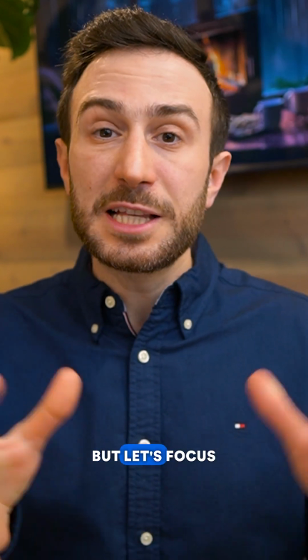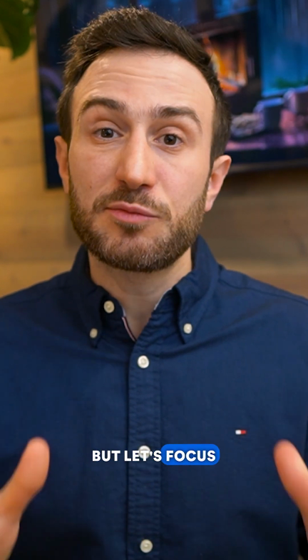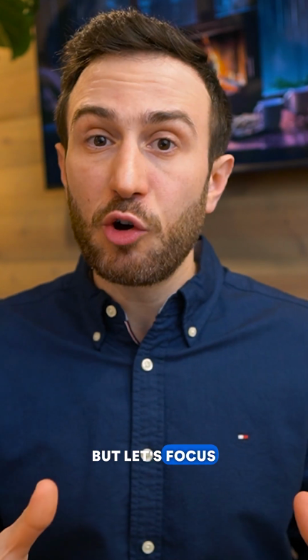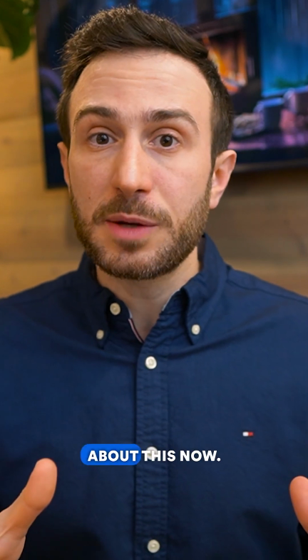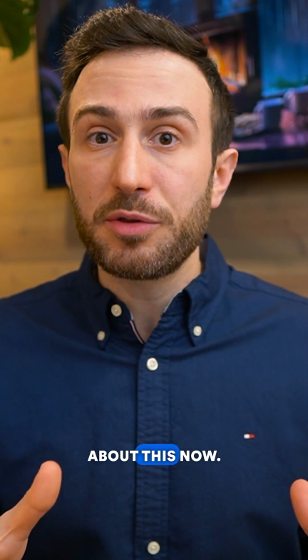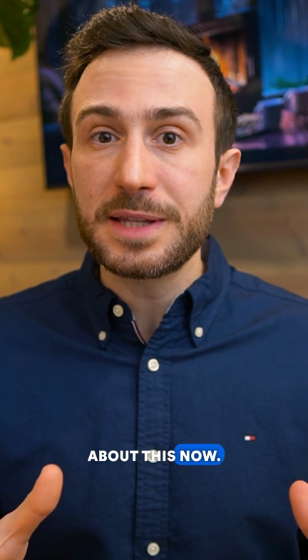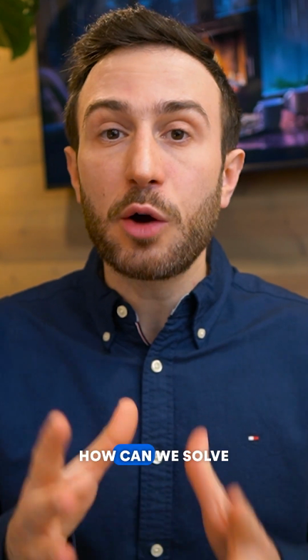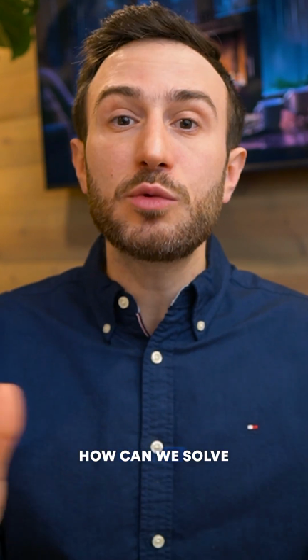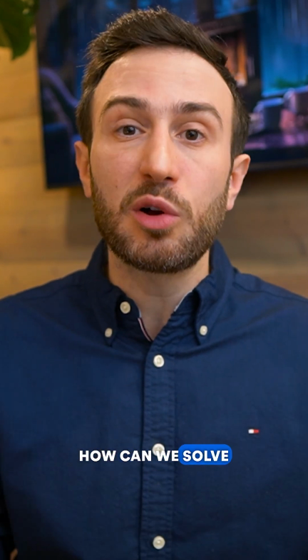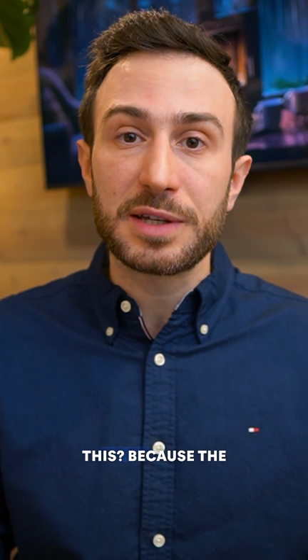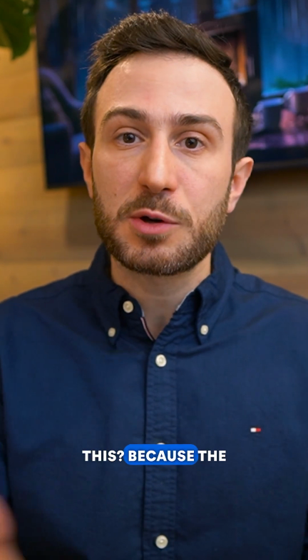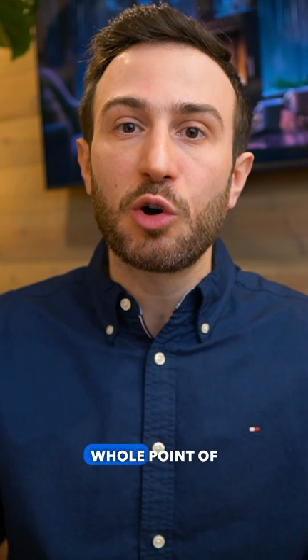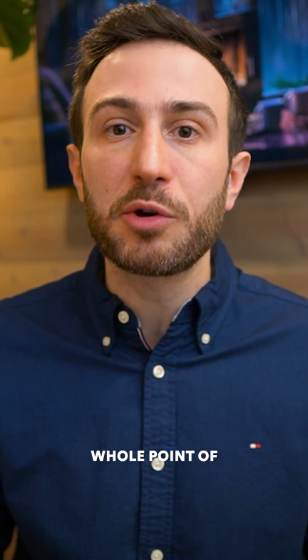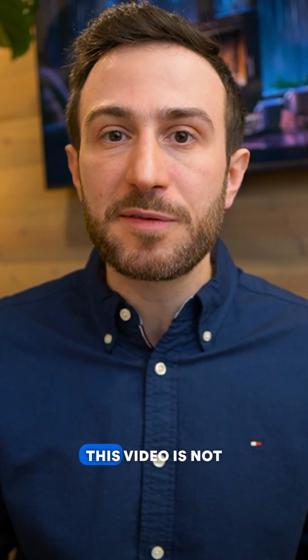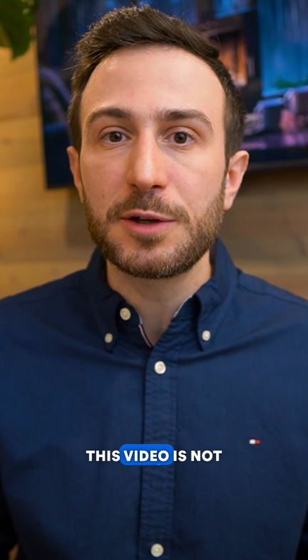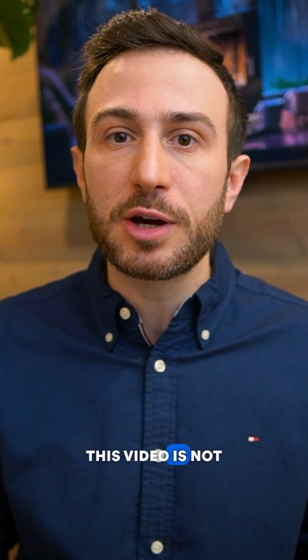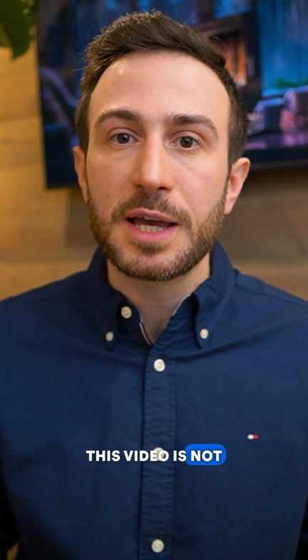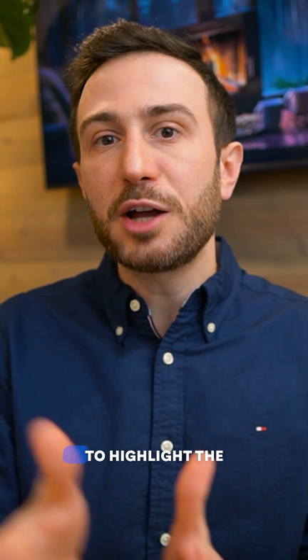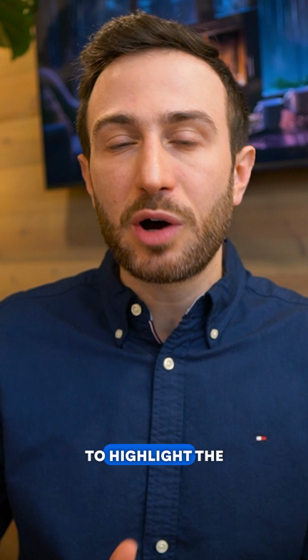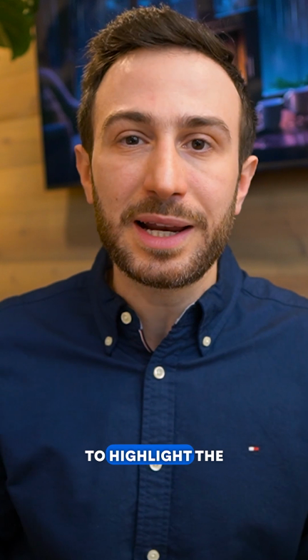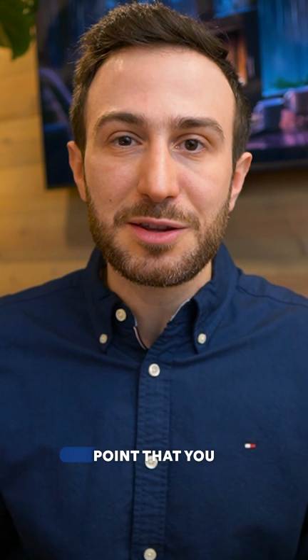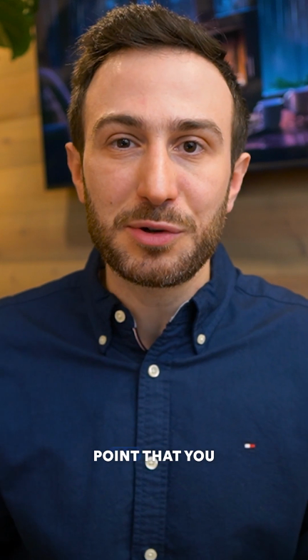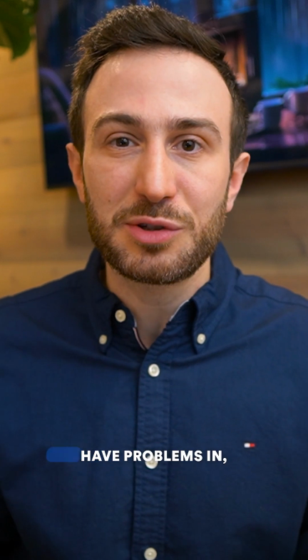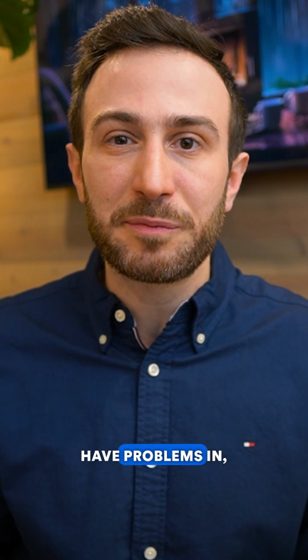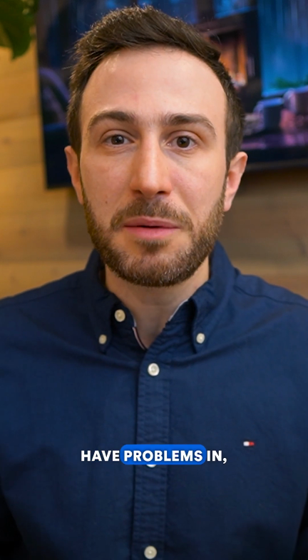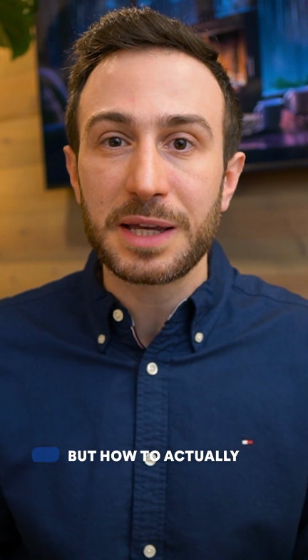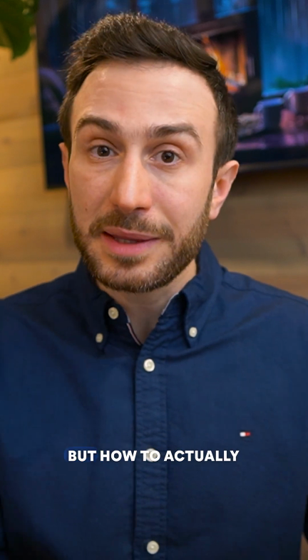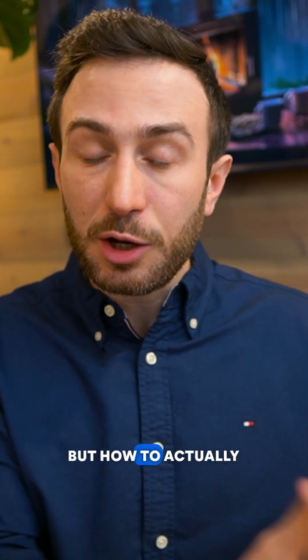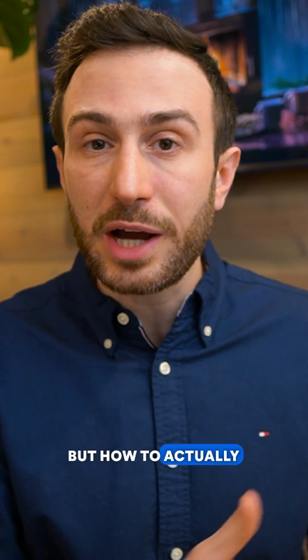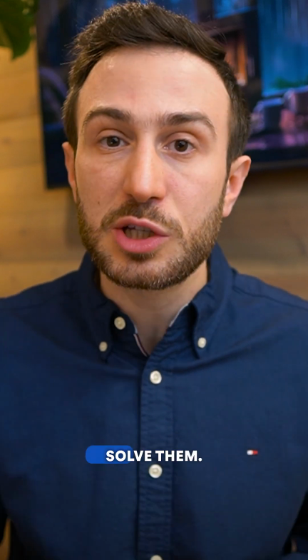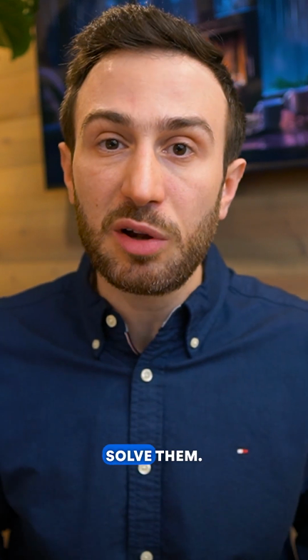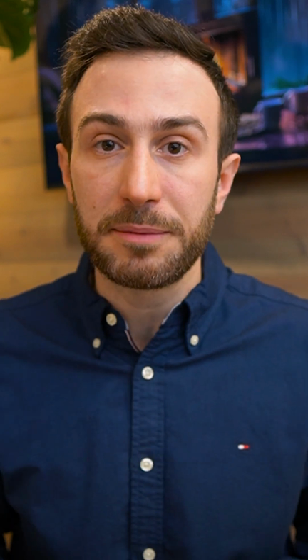But let's focus on this now. The whole point of this video is not just to highlight the problems you have, but to show you how to actually solve them.